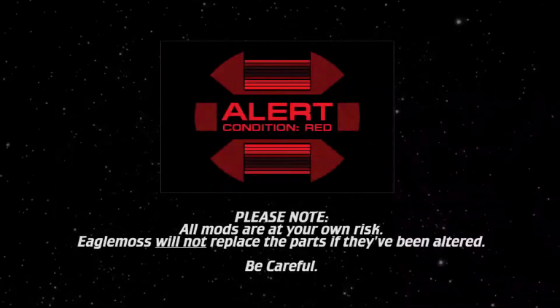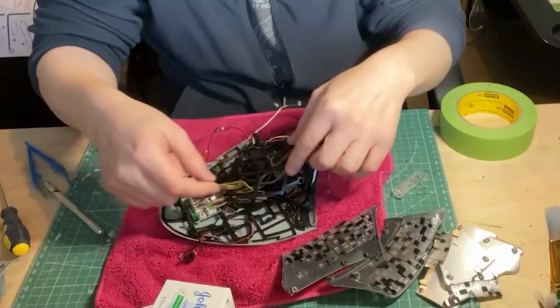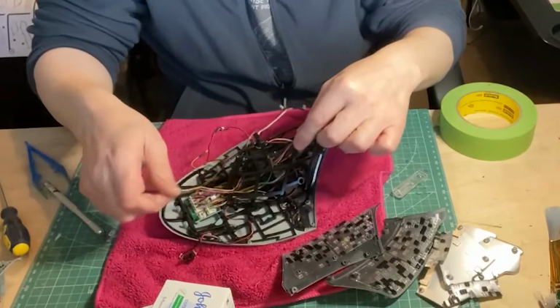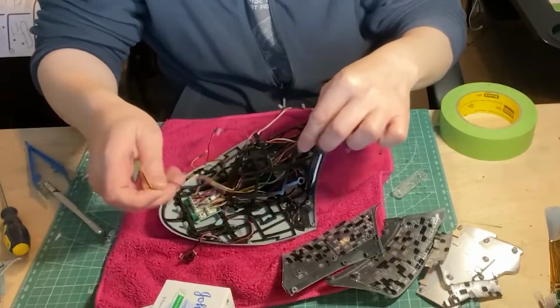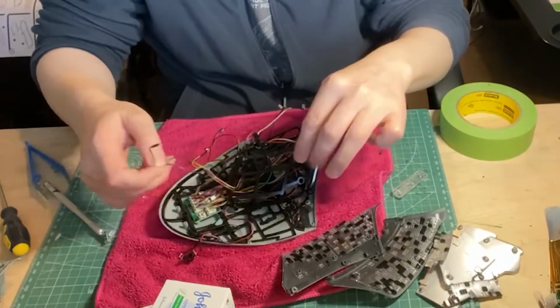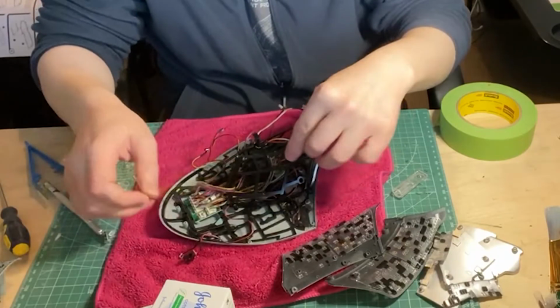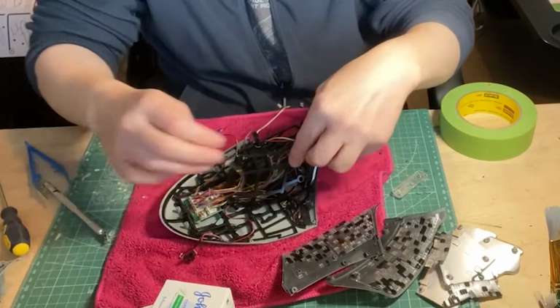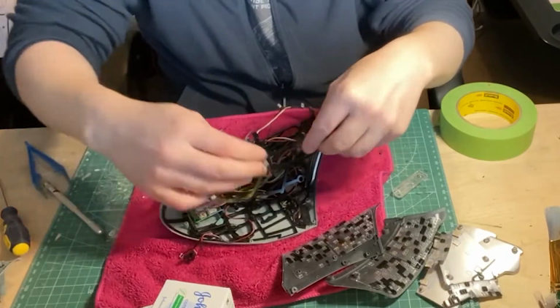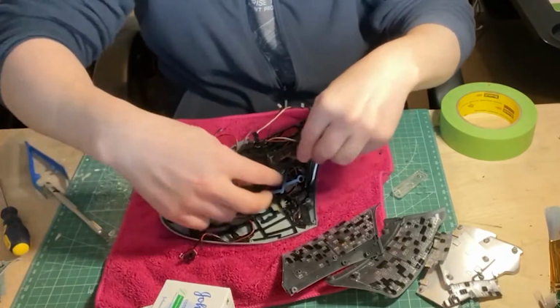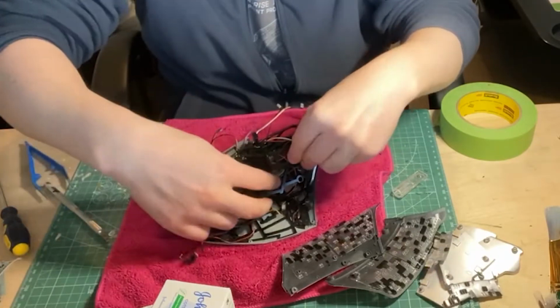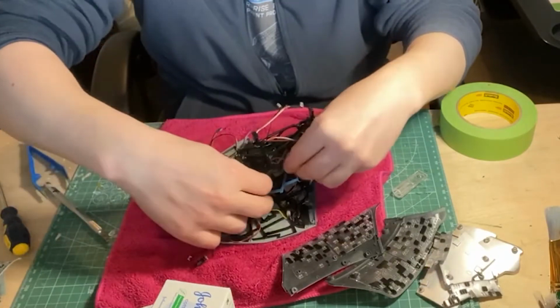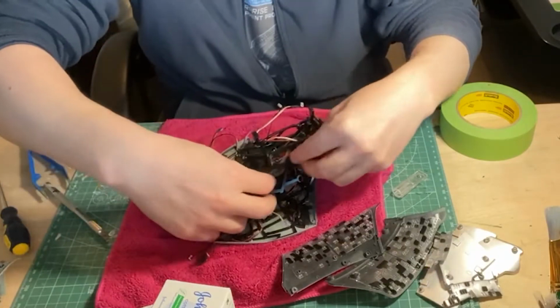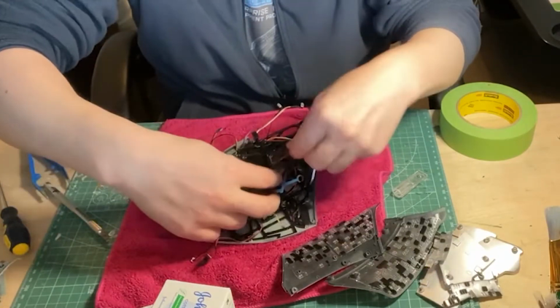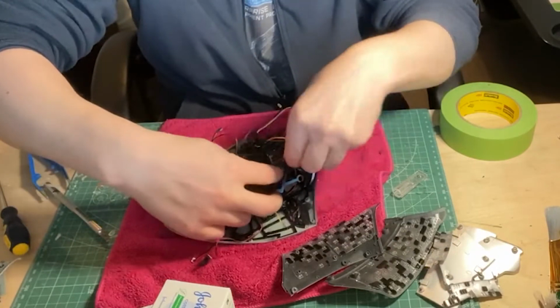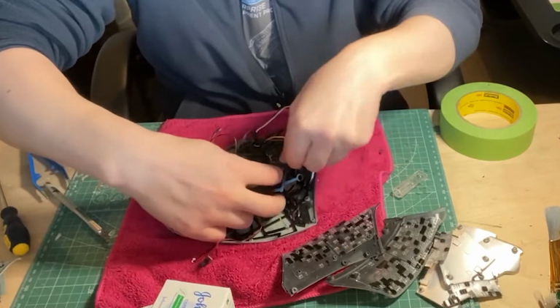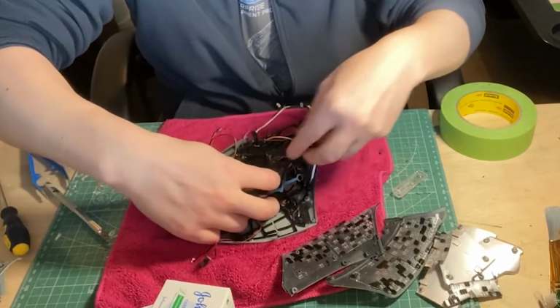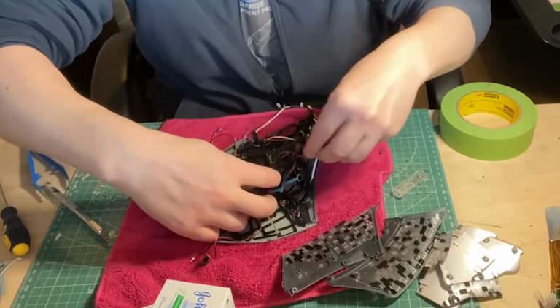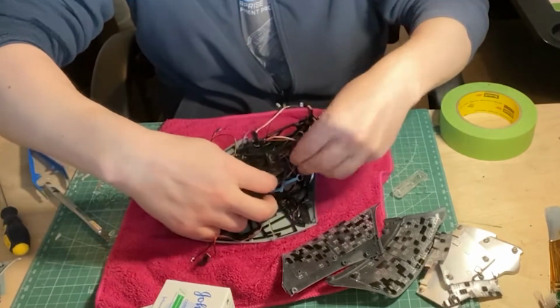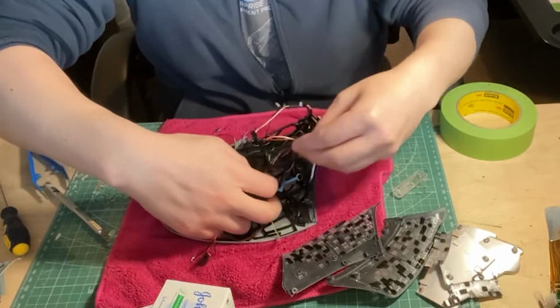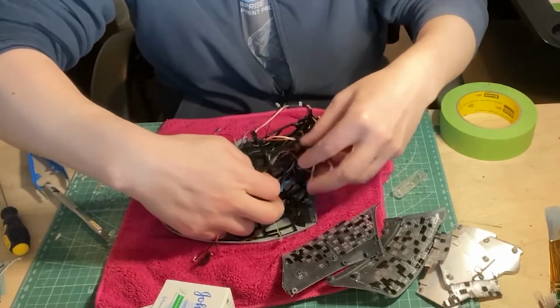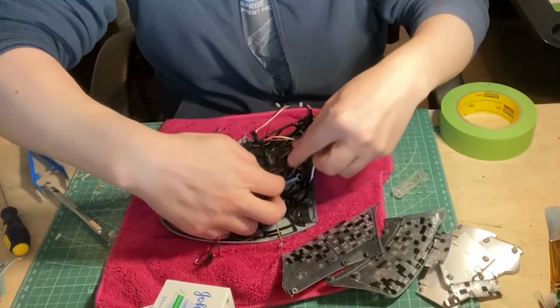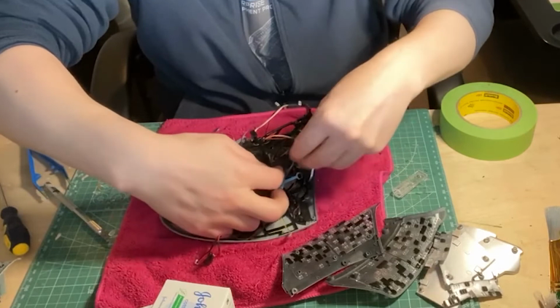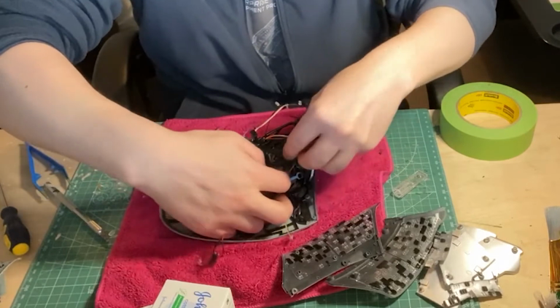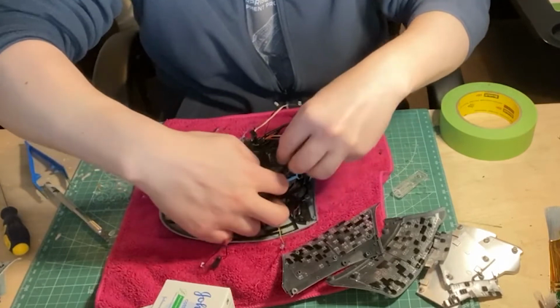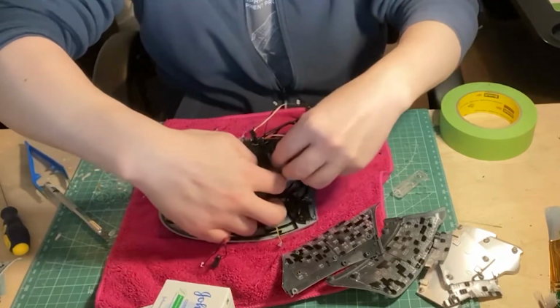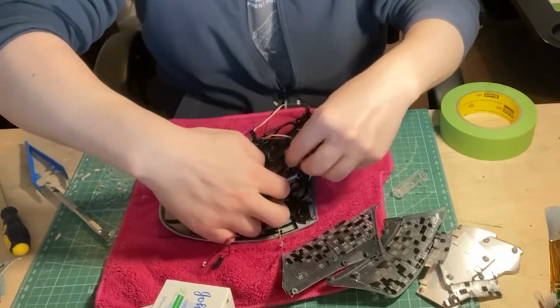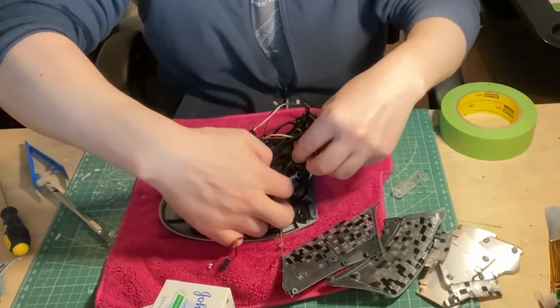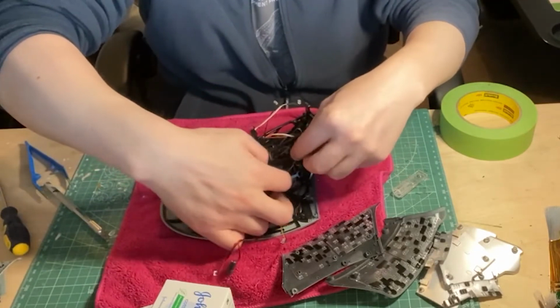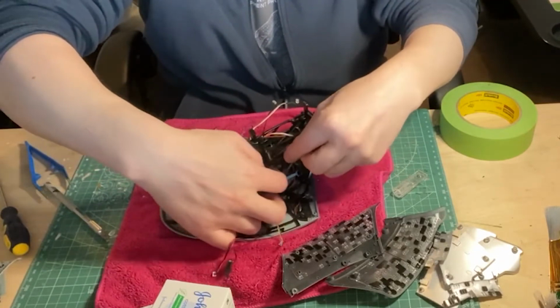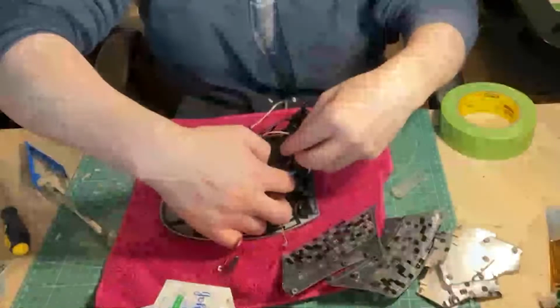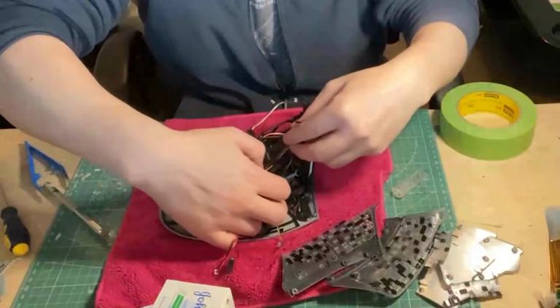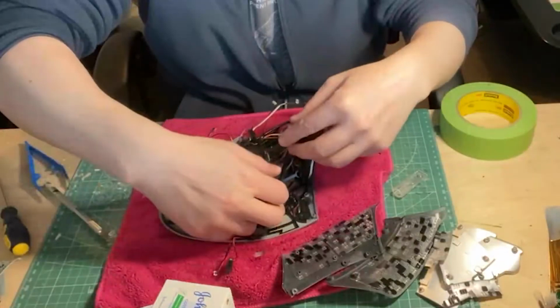So the first thing to do is dismantle the whole lot of it, being careful with the LEDs and circuit board should I ever need them again.